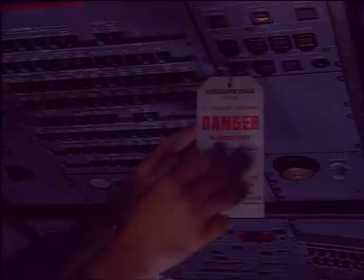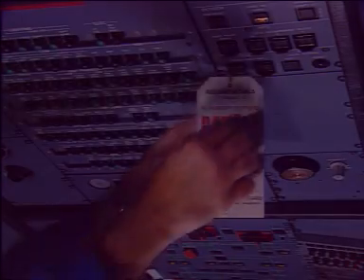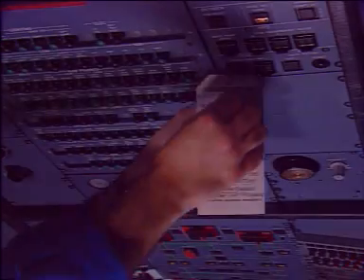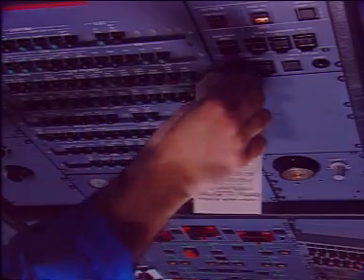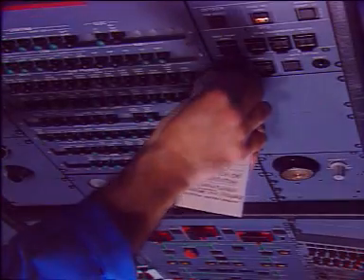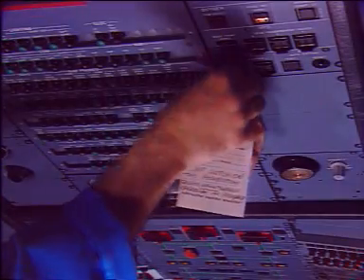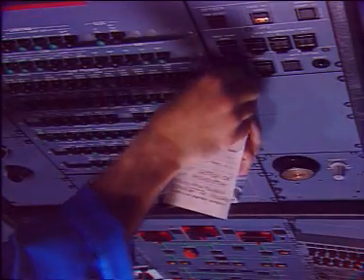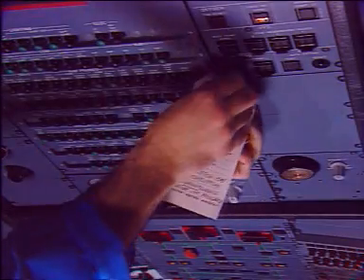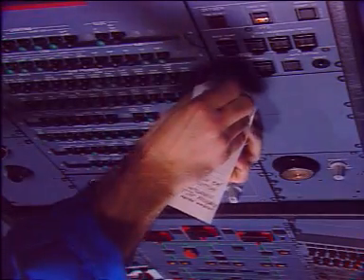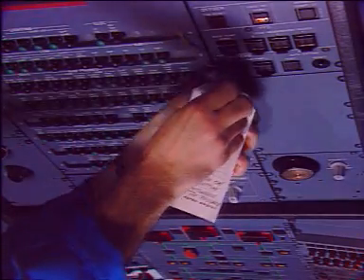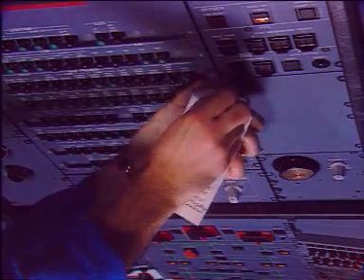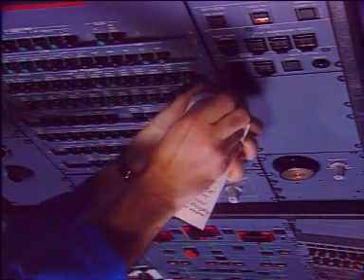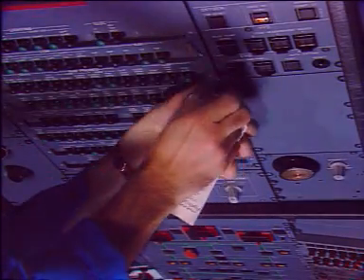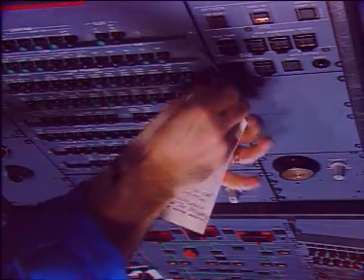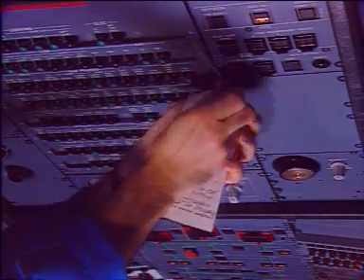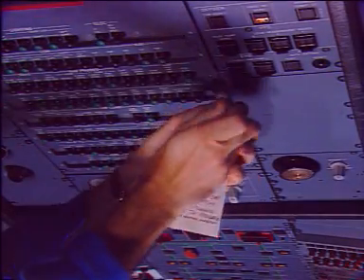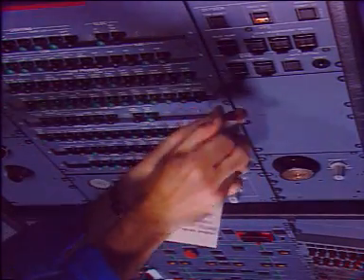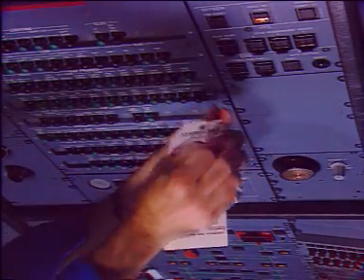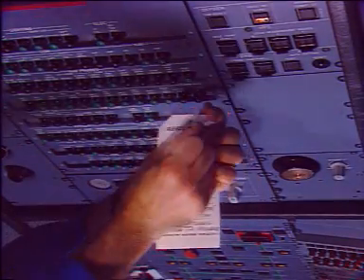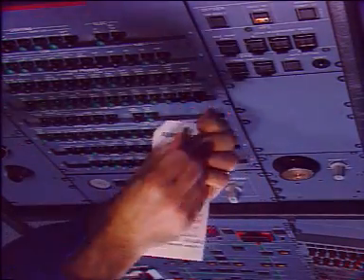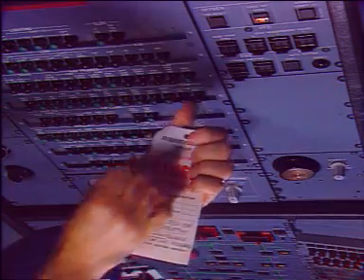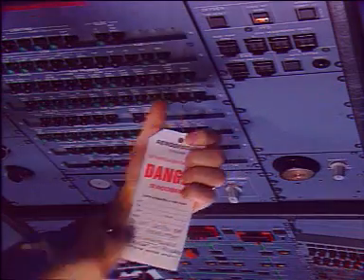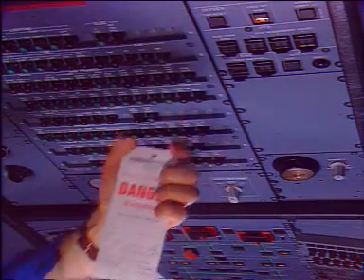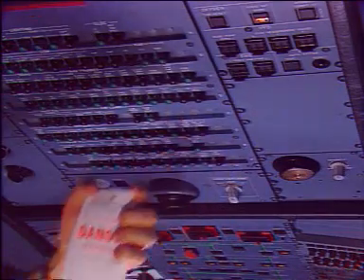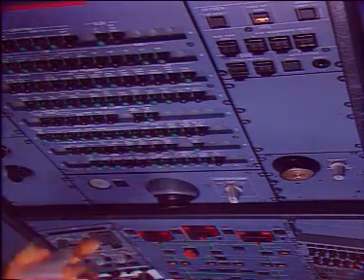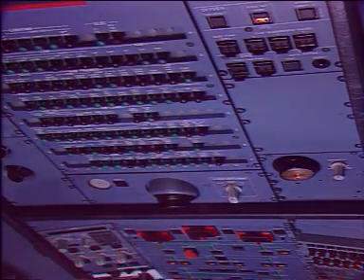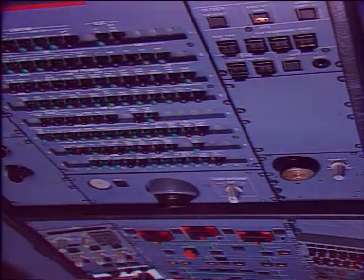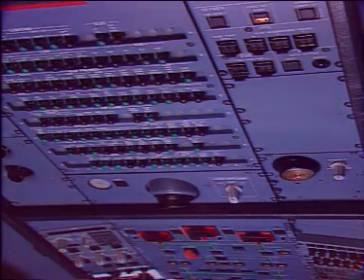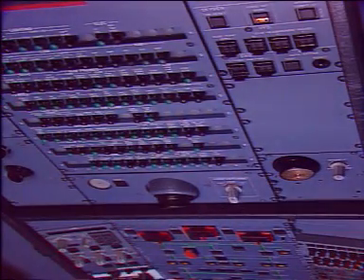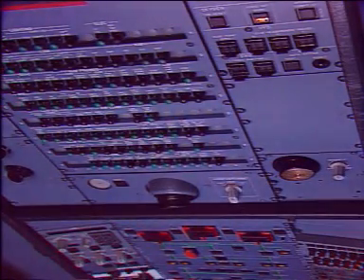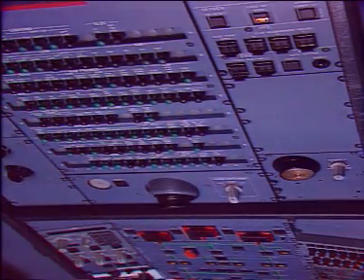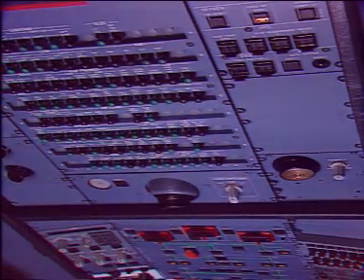Finally, in the cockpit, remove the warning notices from the panels and the slats control lever.